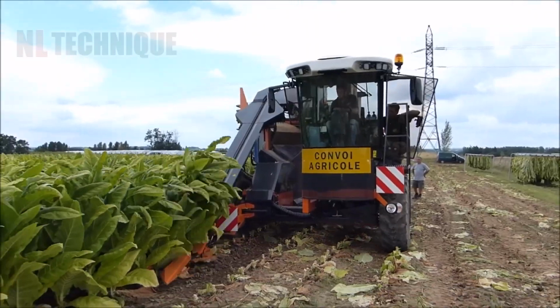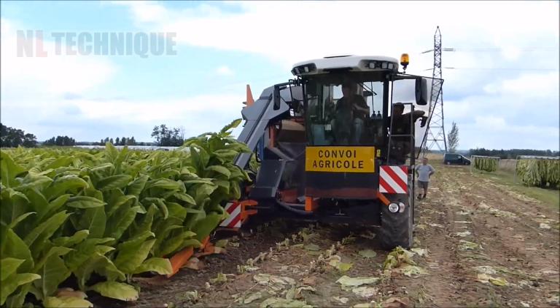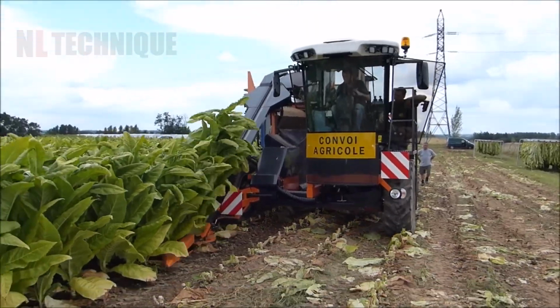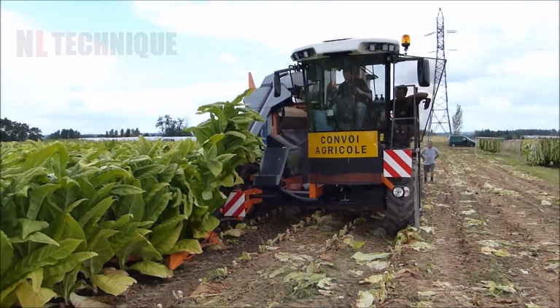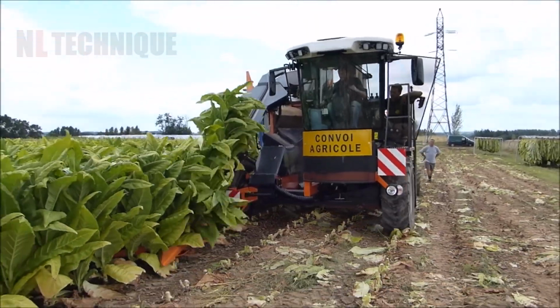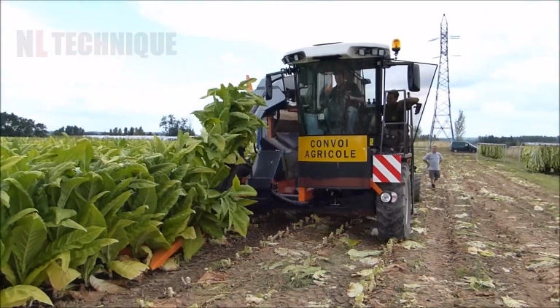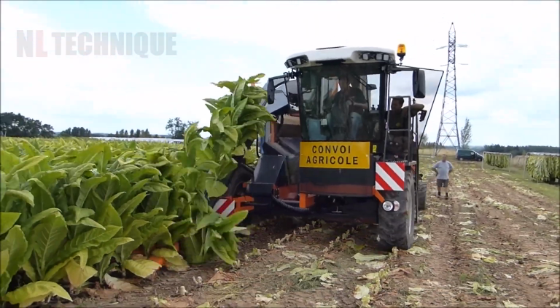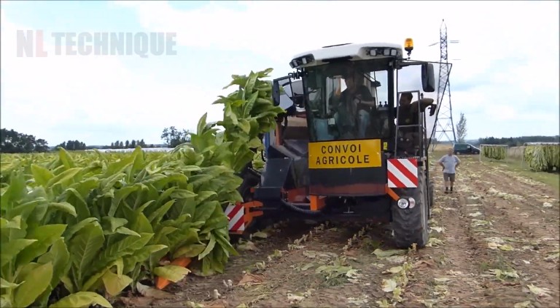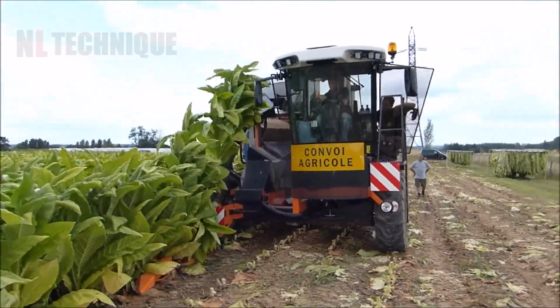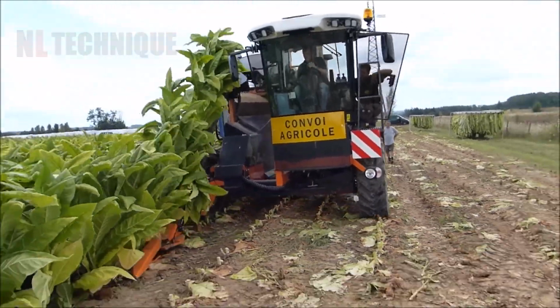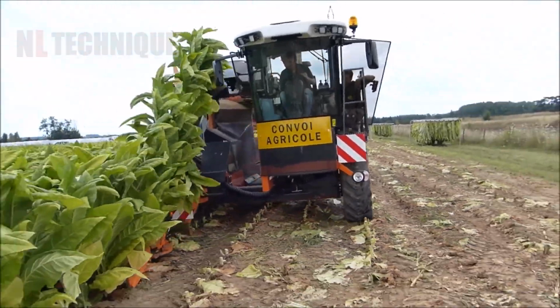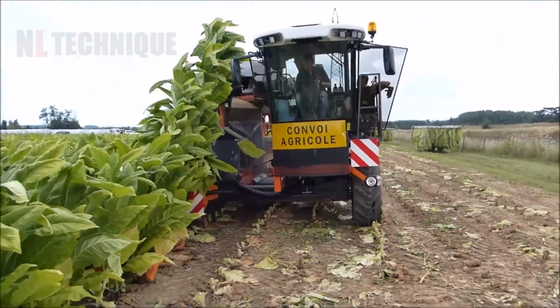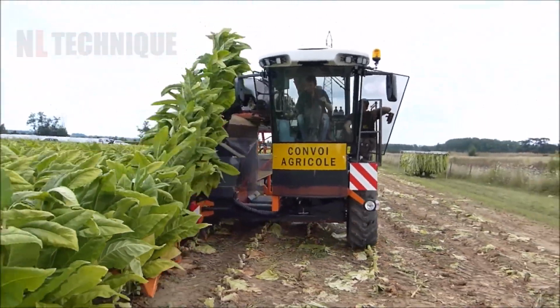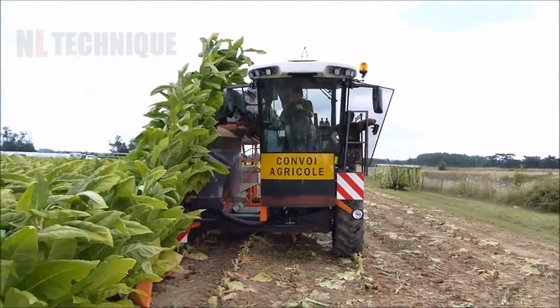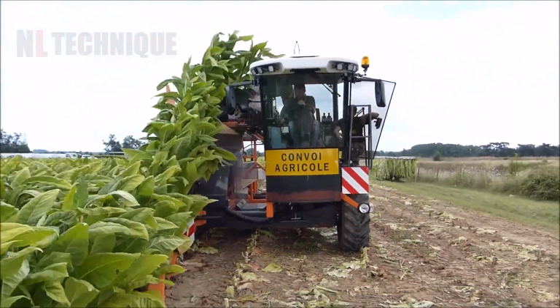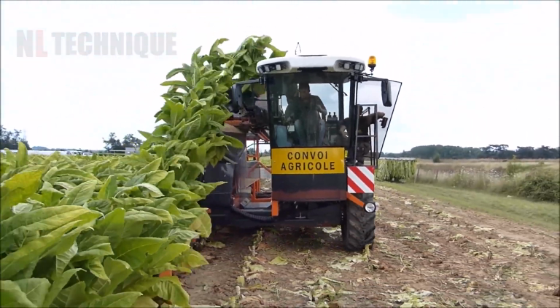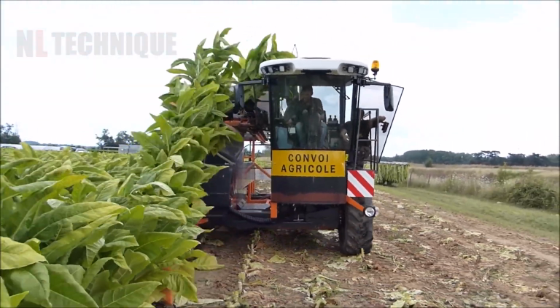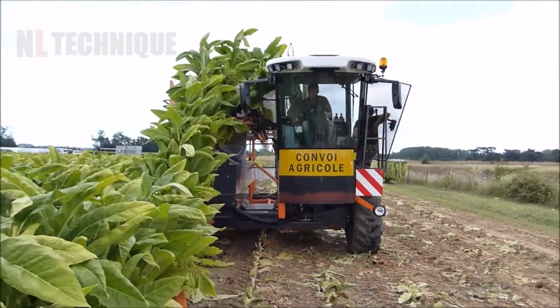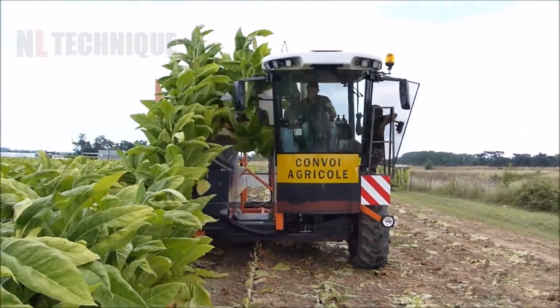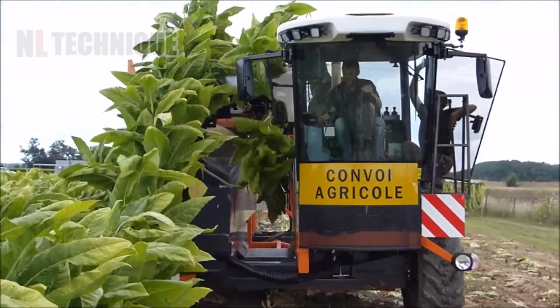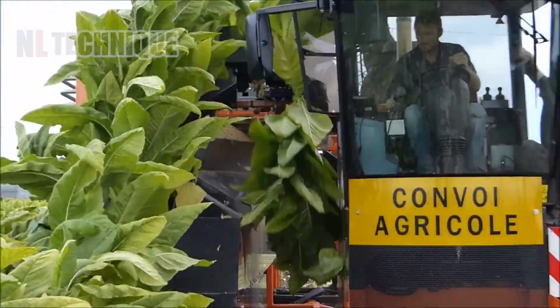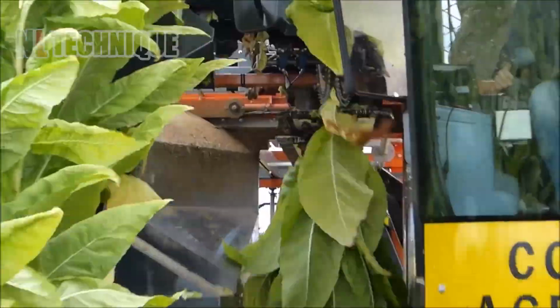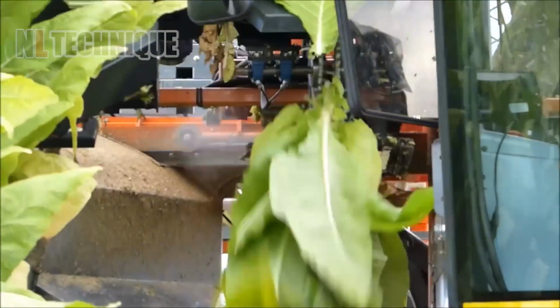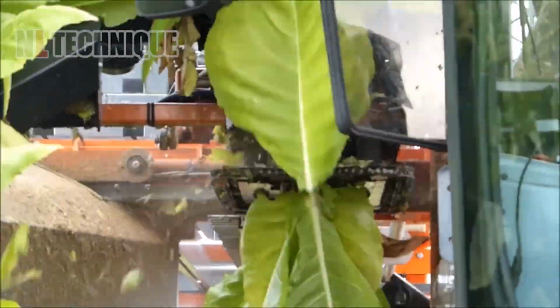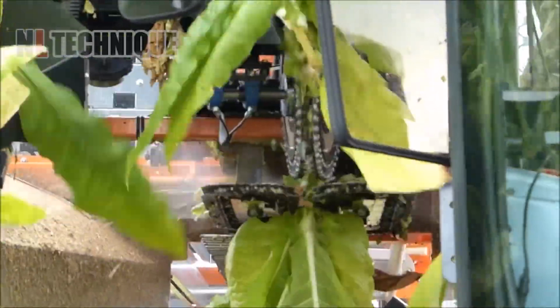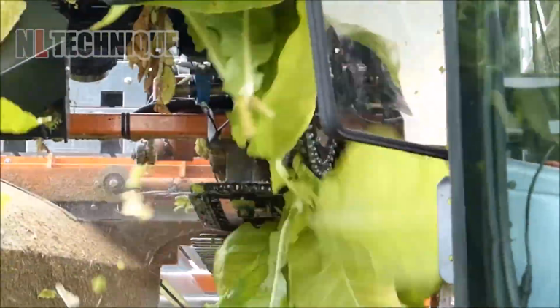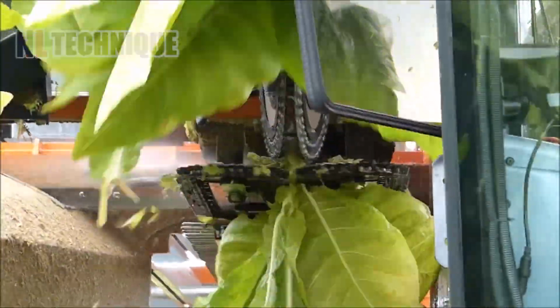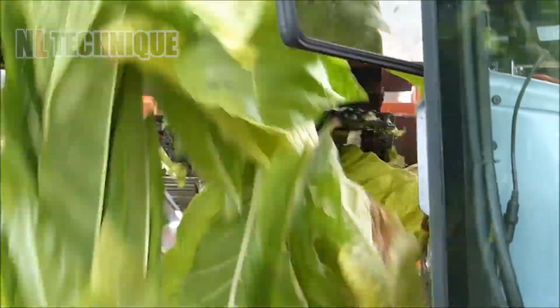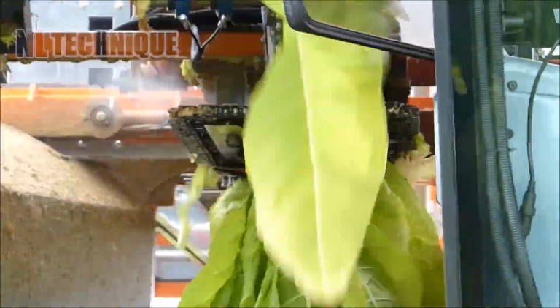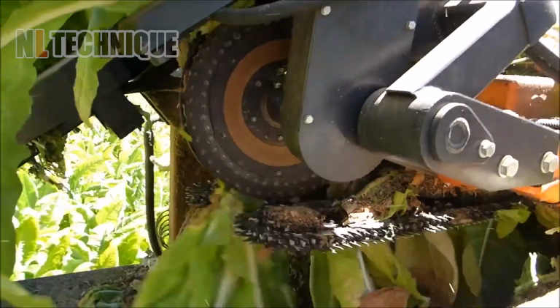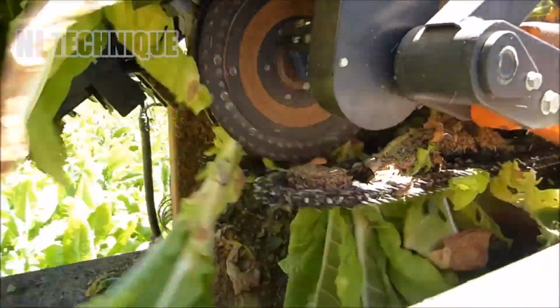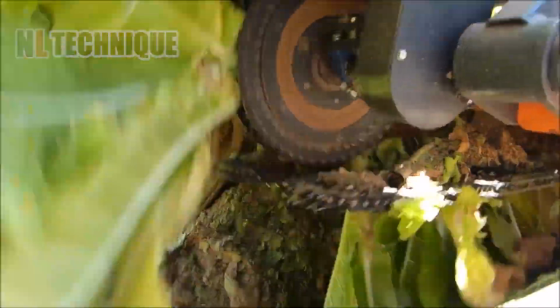Smokers, this is how engineering has been applied to collect the material that makes your cigarettes every day.